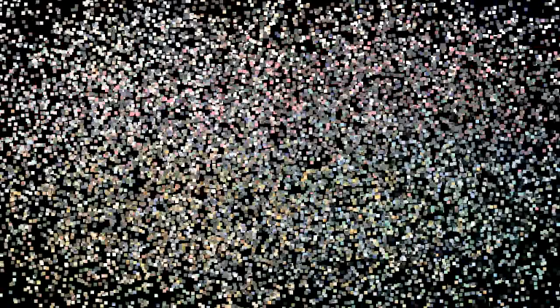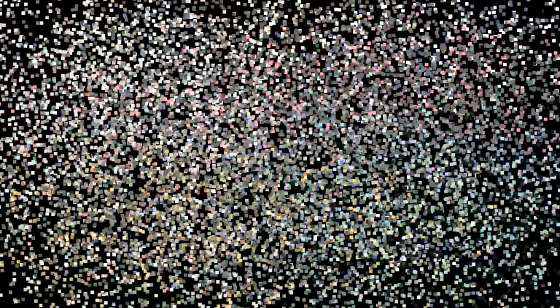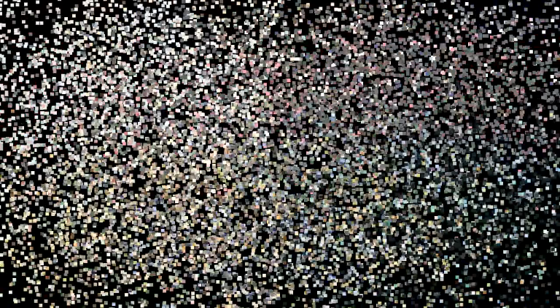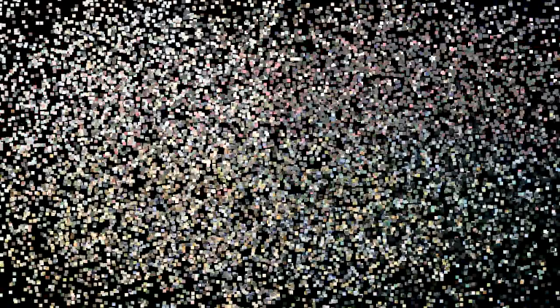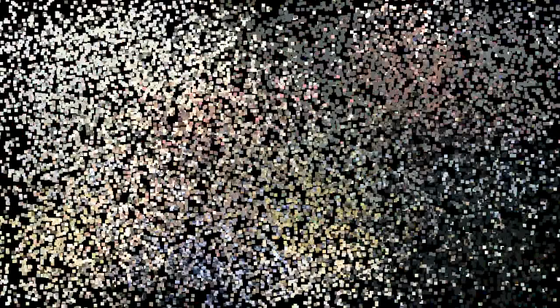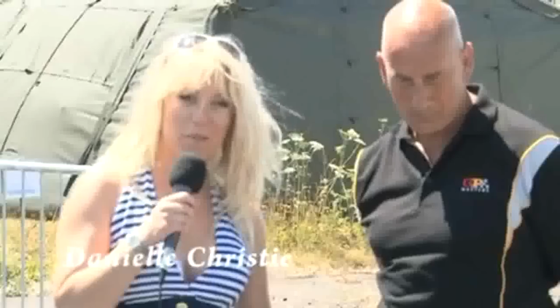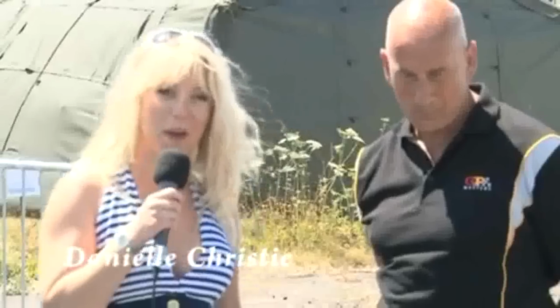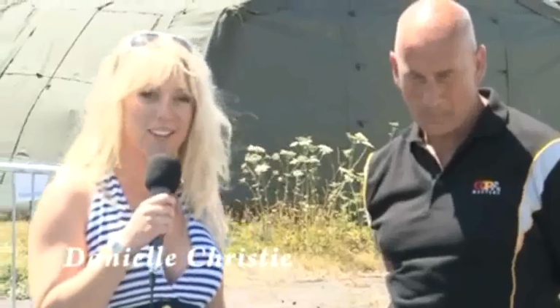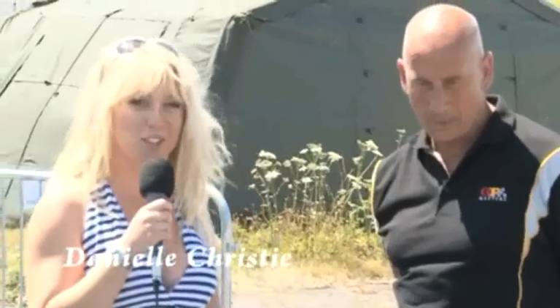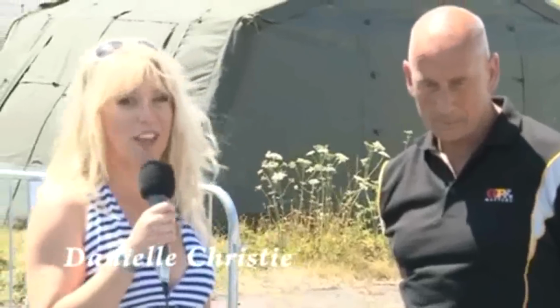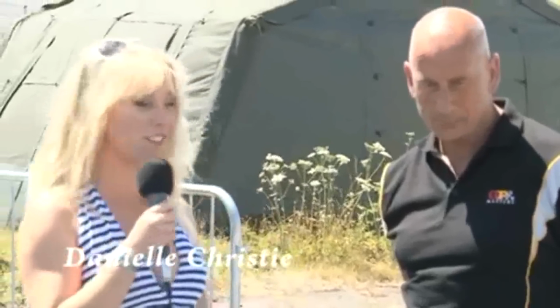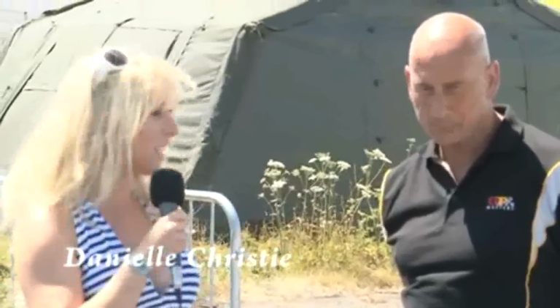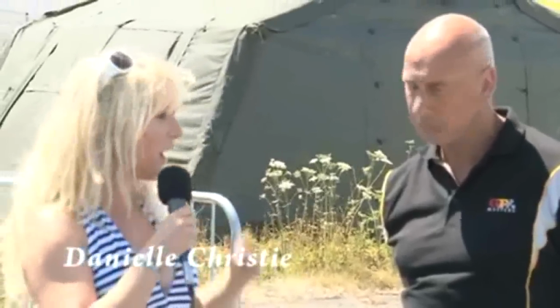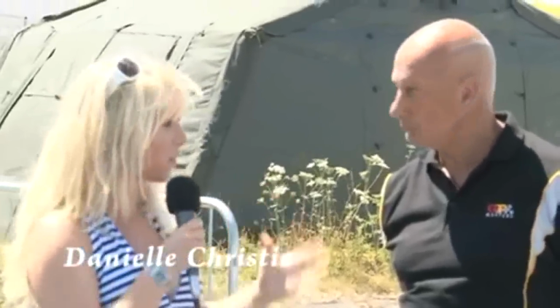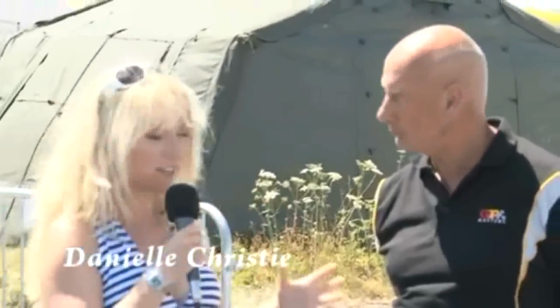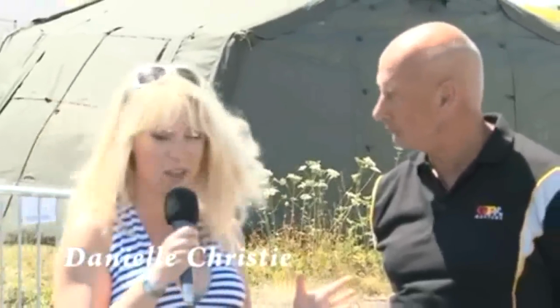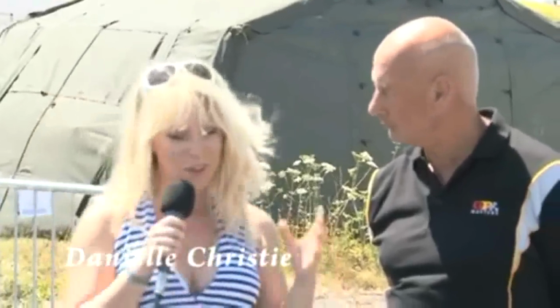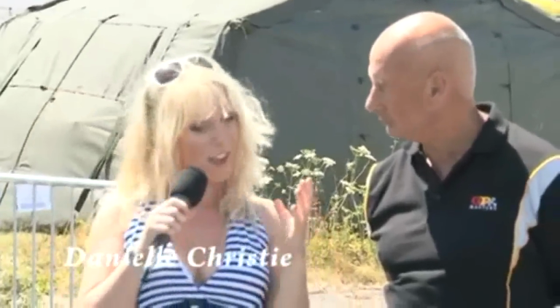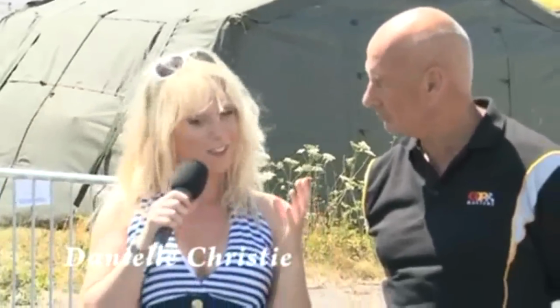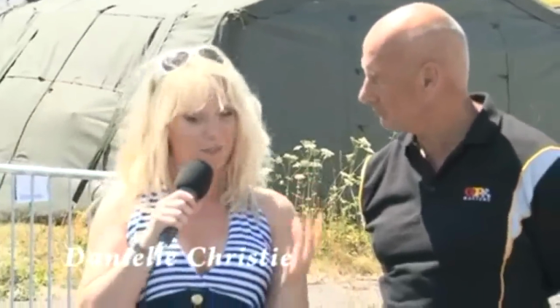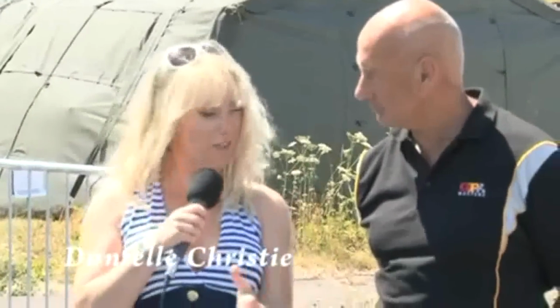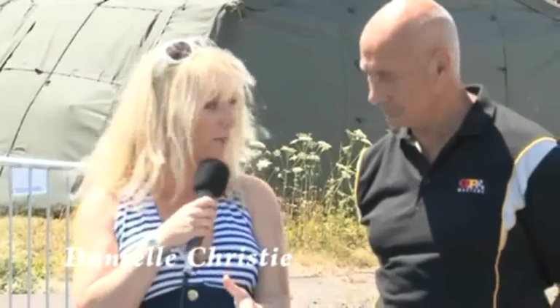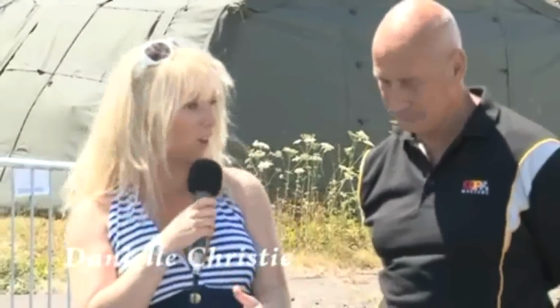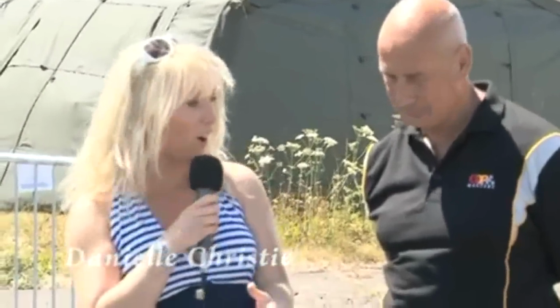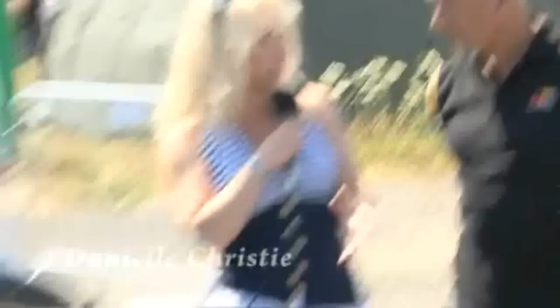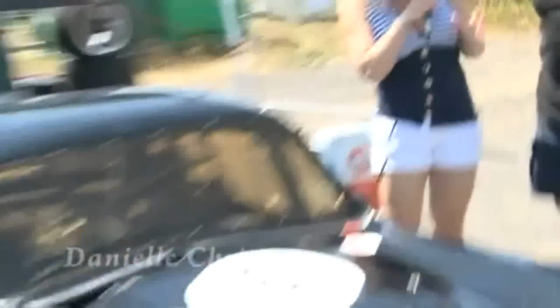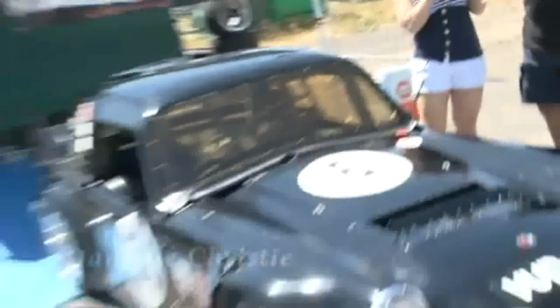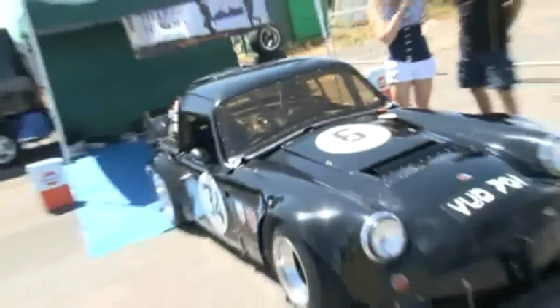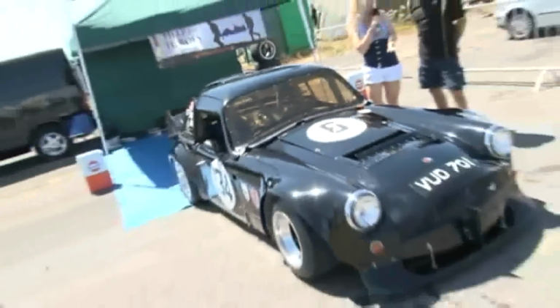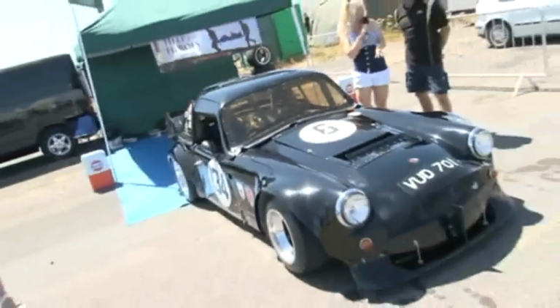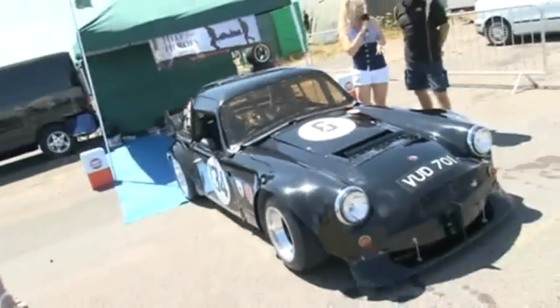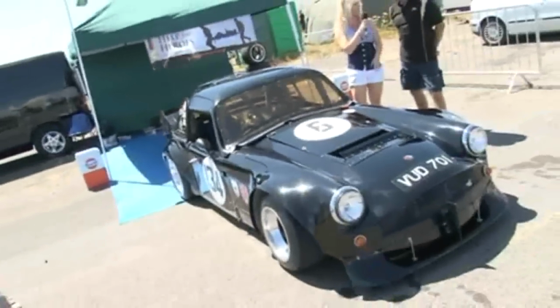We're here at Modified Madness 2010. I have Chris here with his very famous car. Can you just tell us a little bit about it?